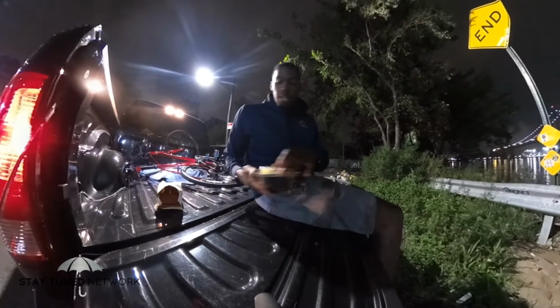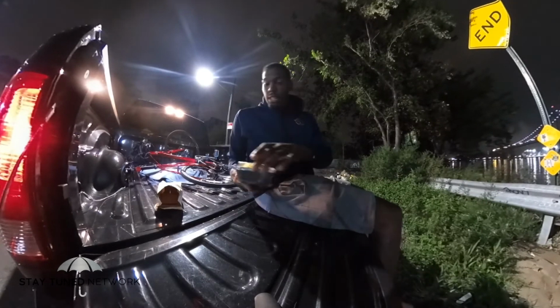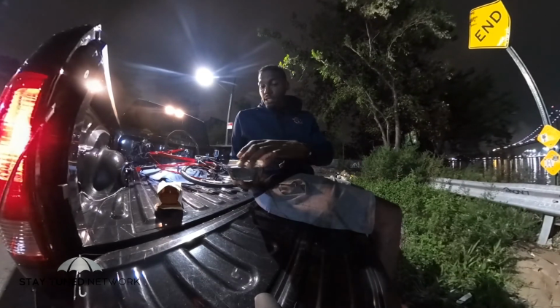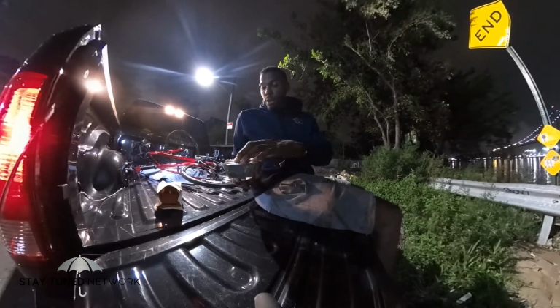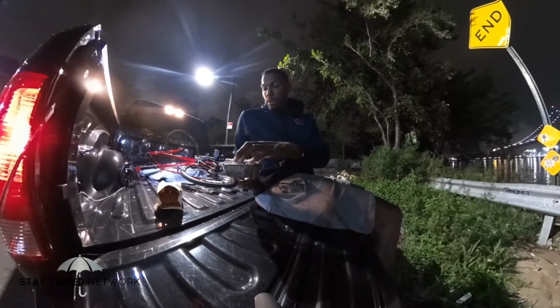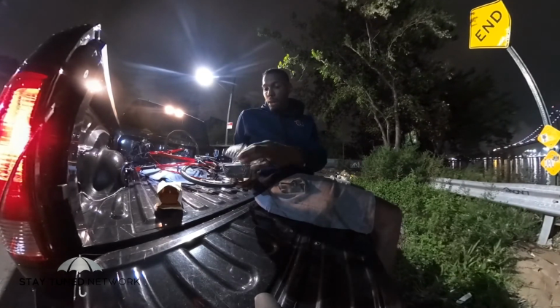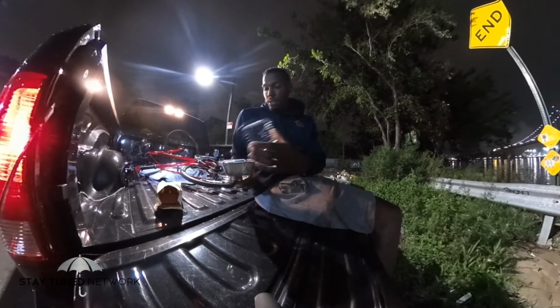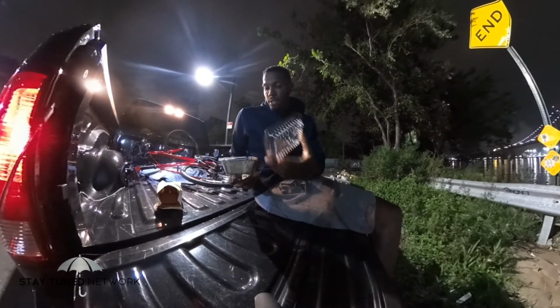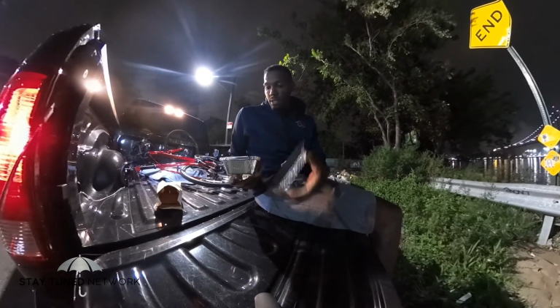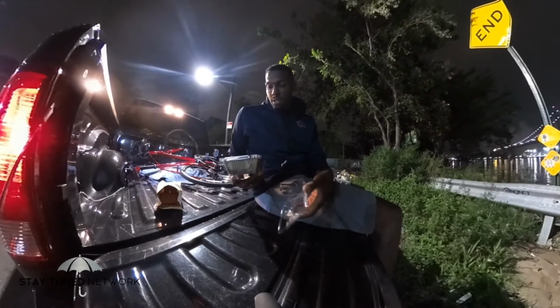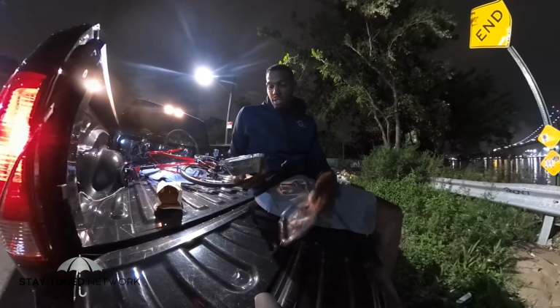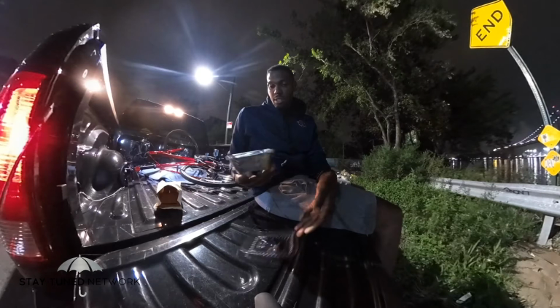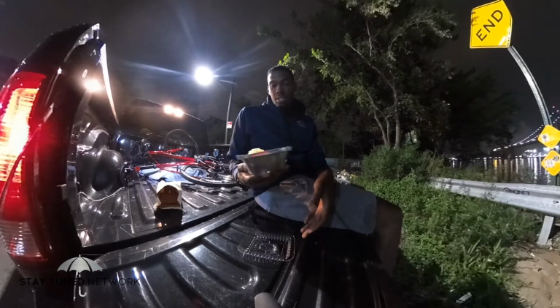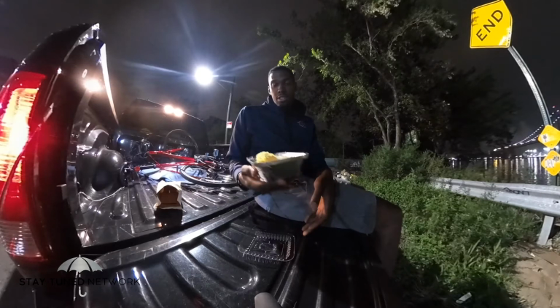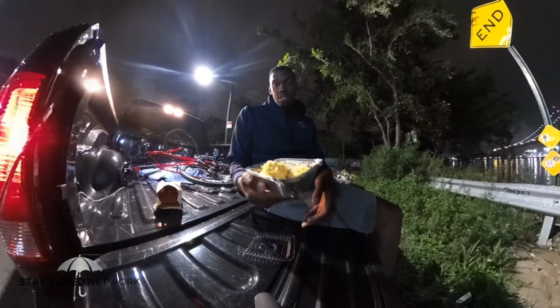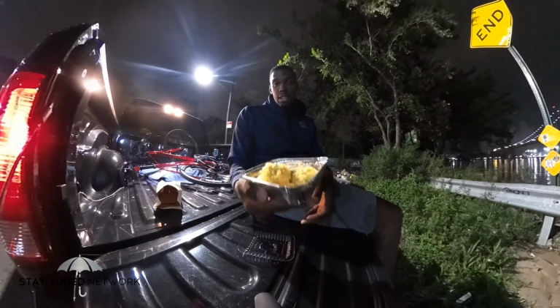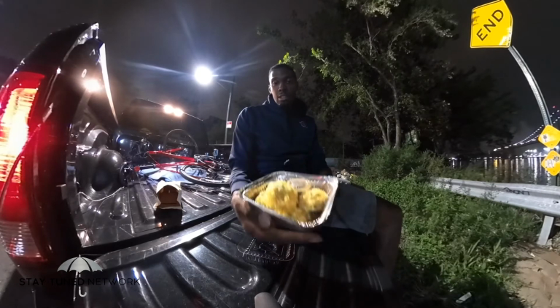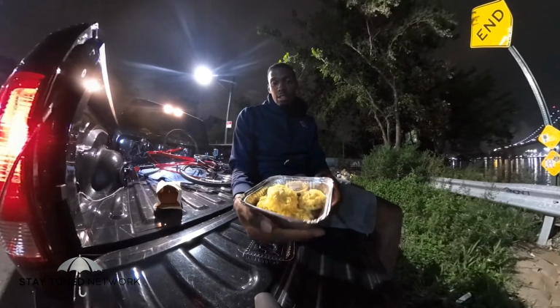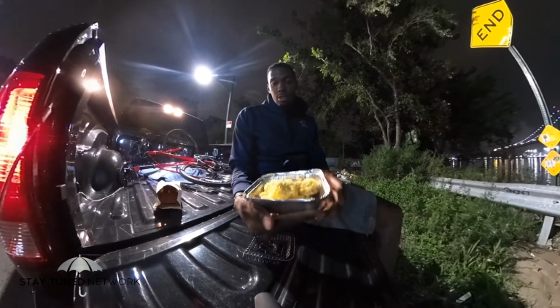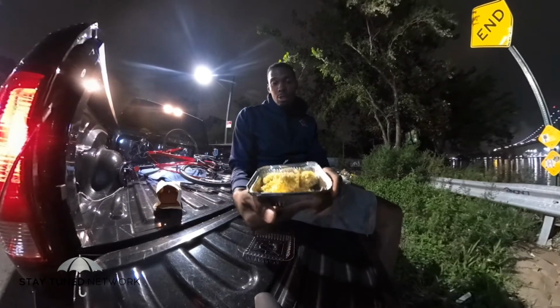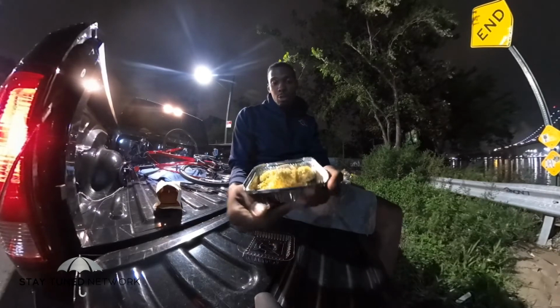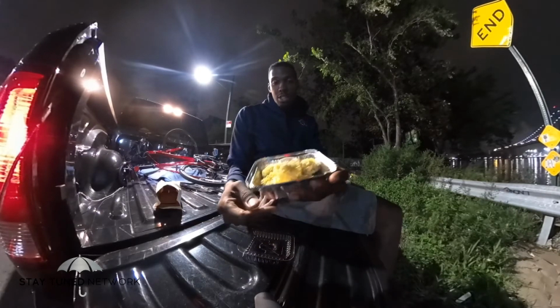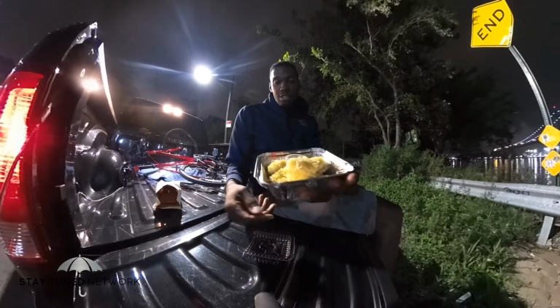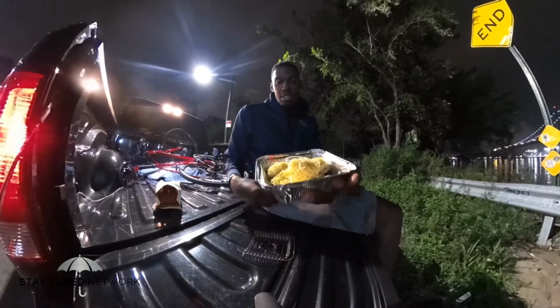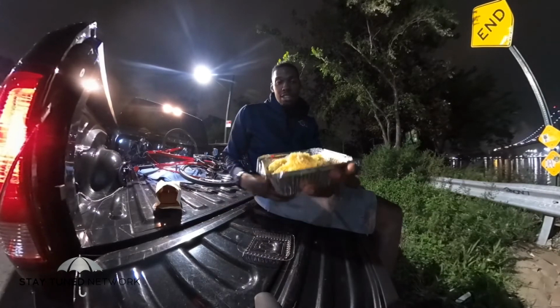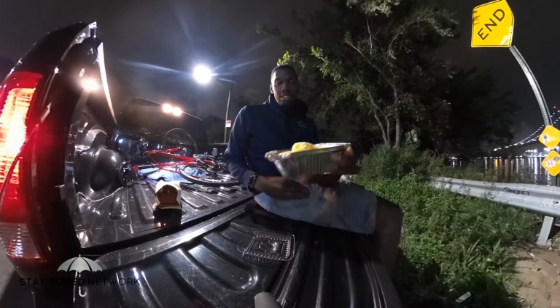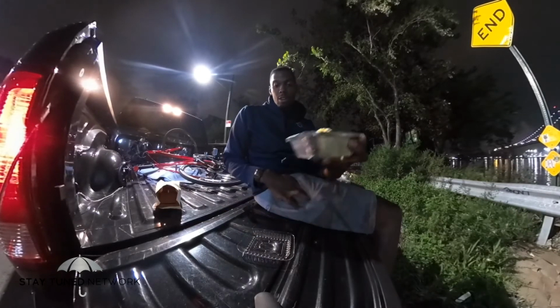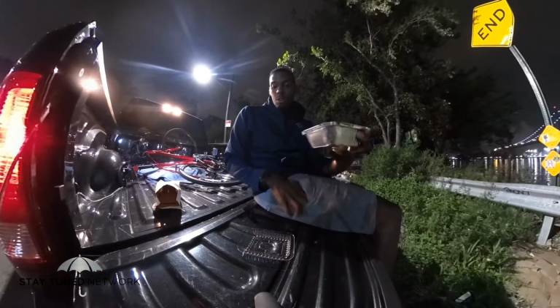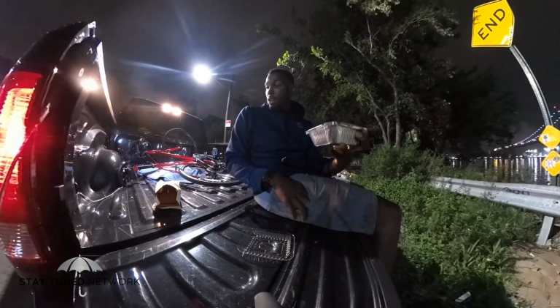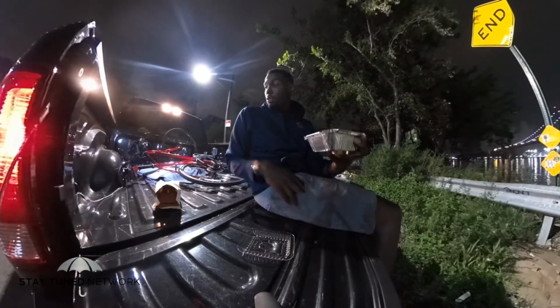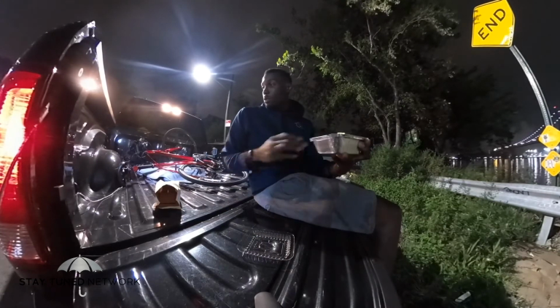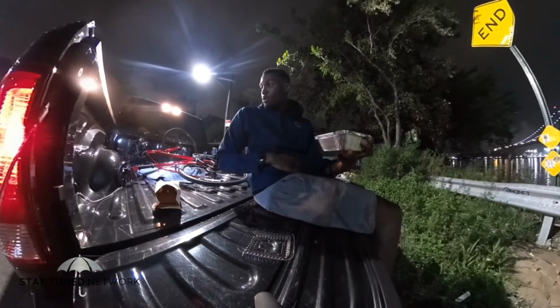They got these crab dumplings. They look crazy as hell. I'm not gonna hold you.